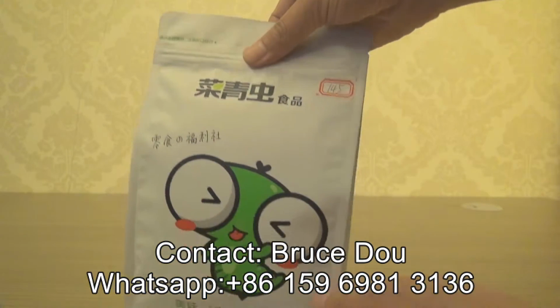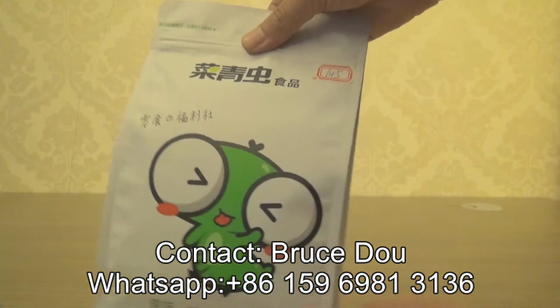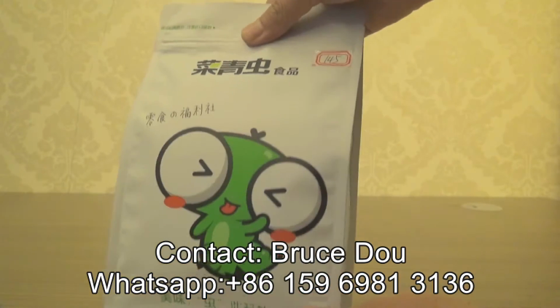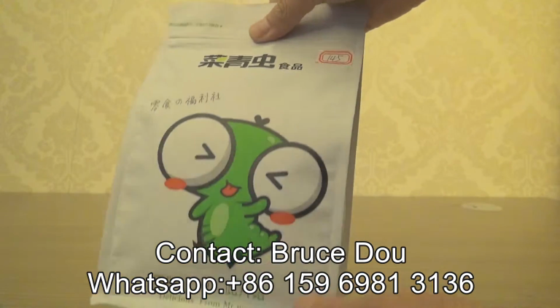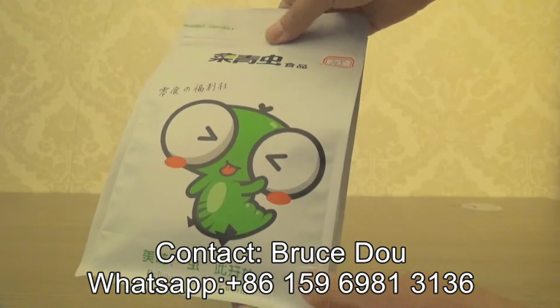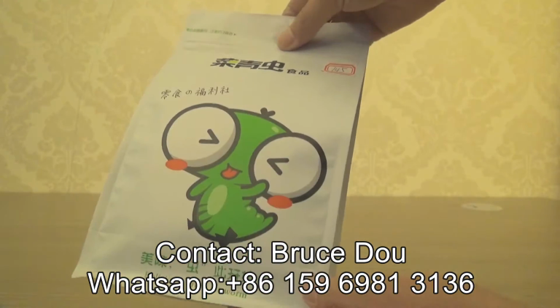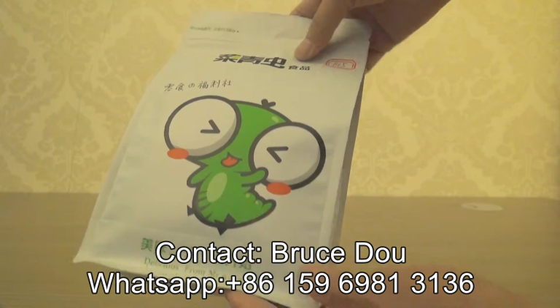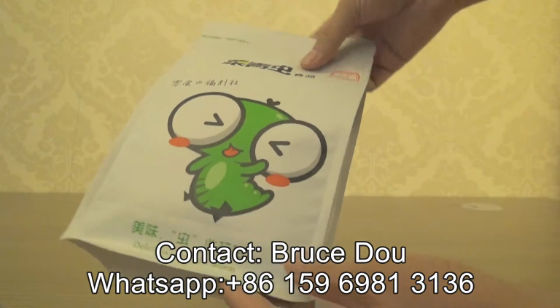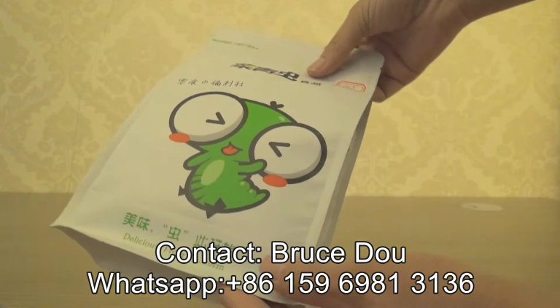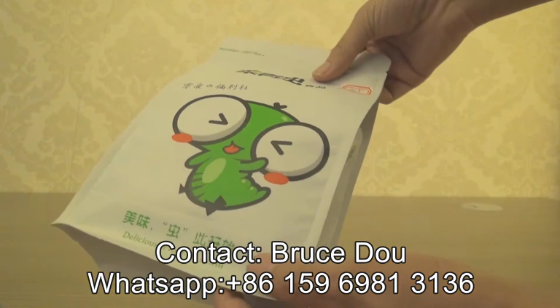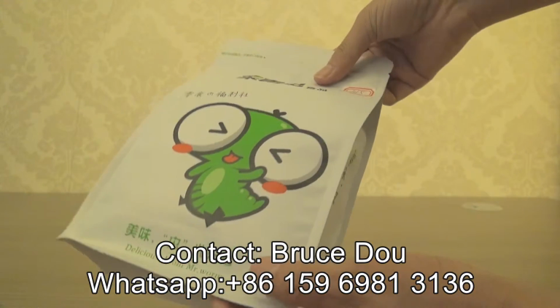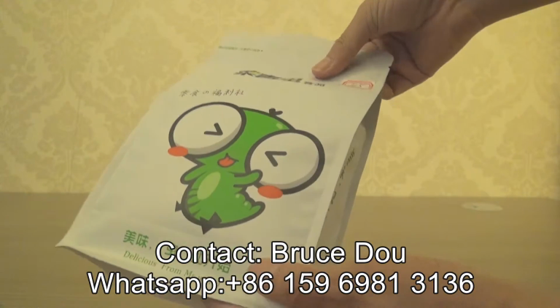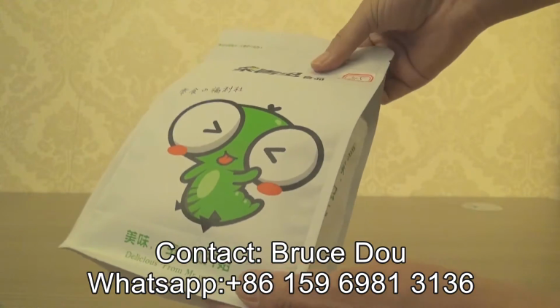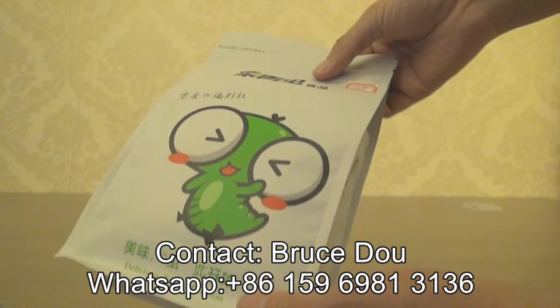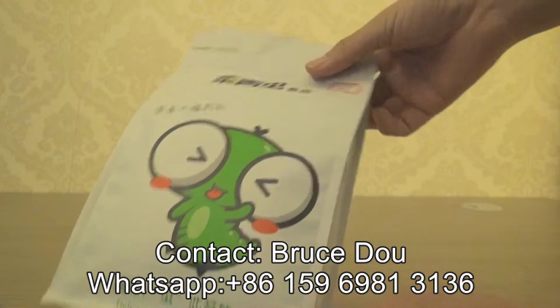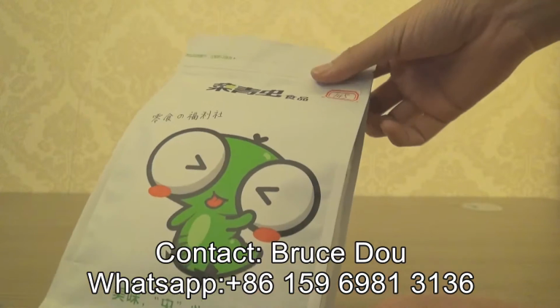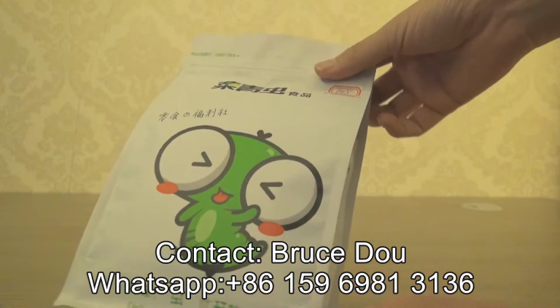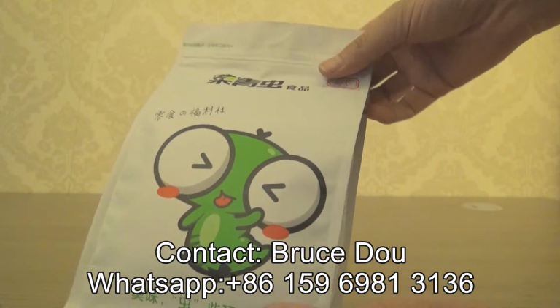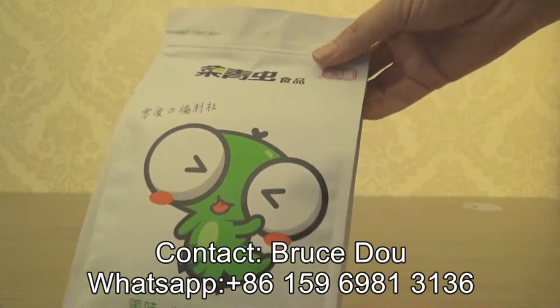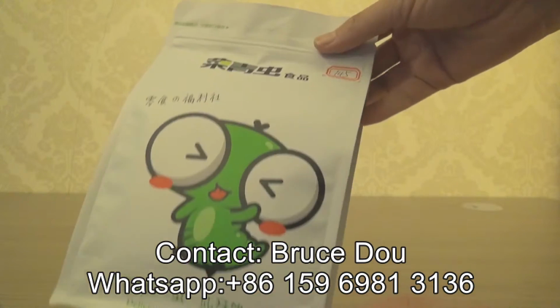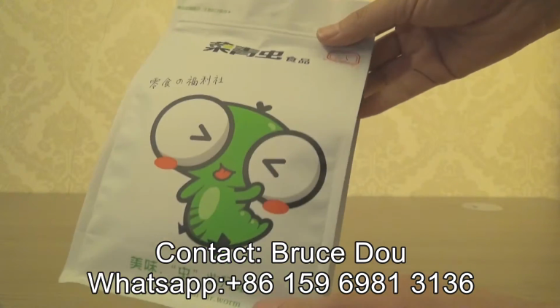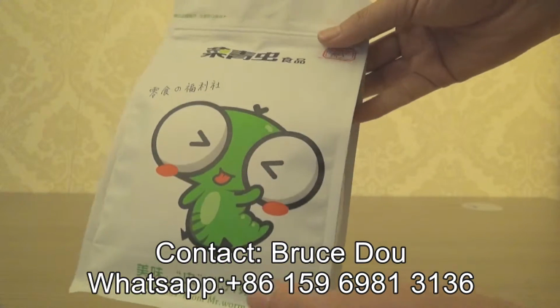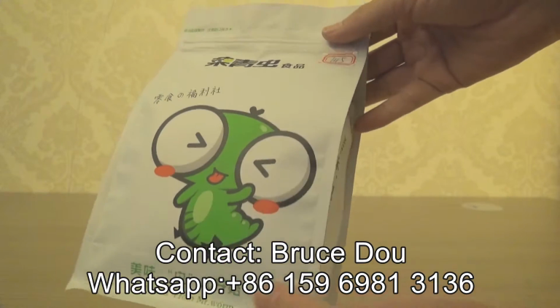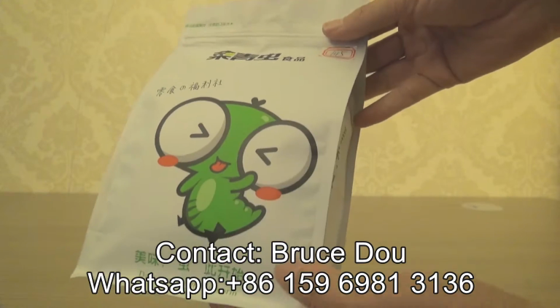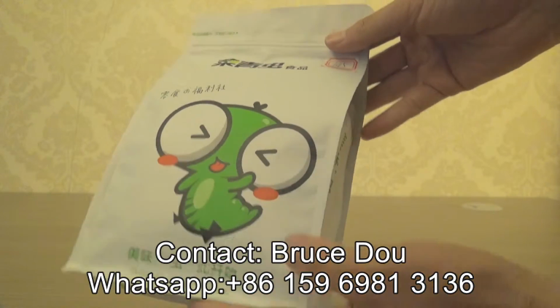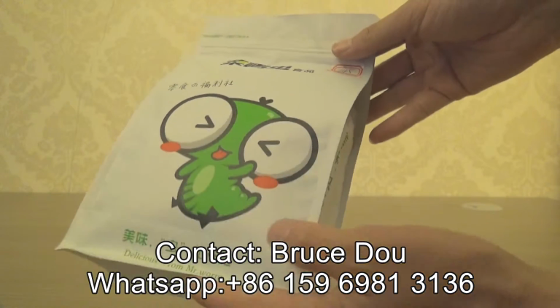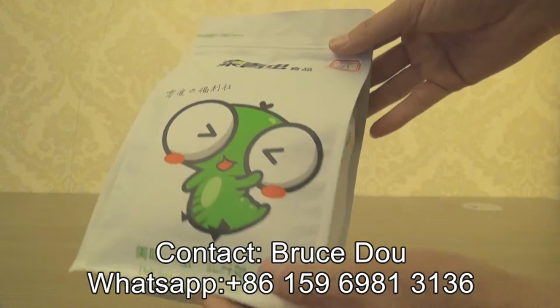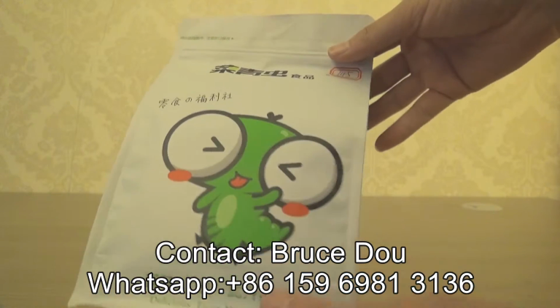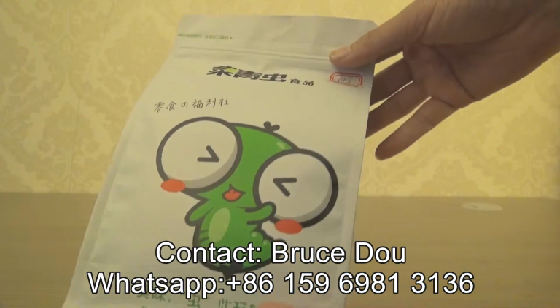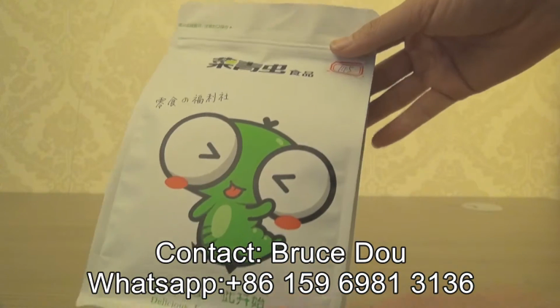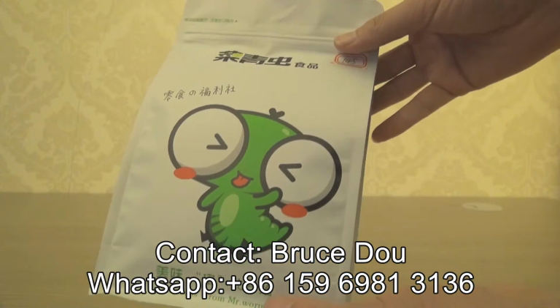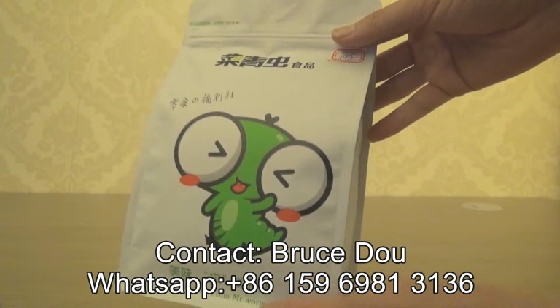We are intended for packaging dry nuts and snacks.